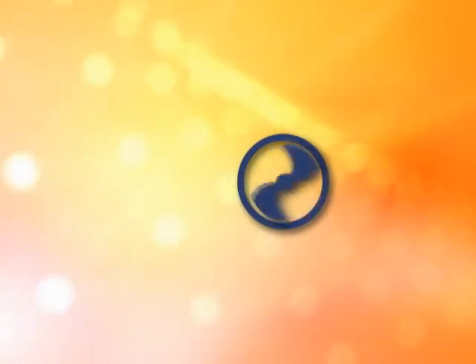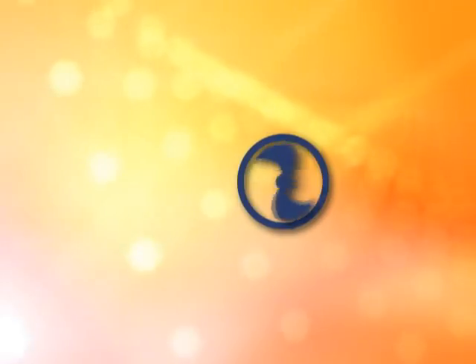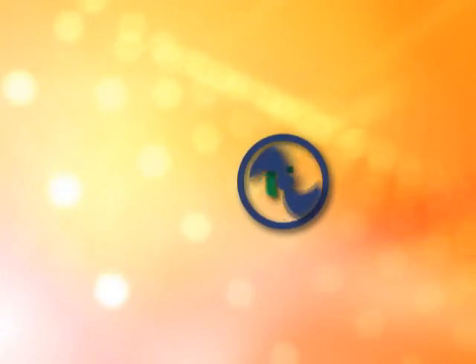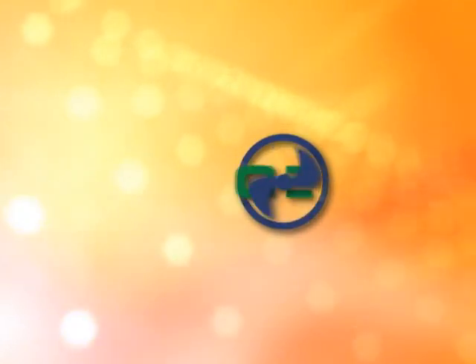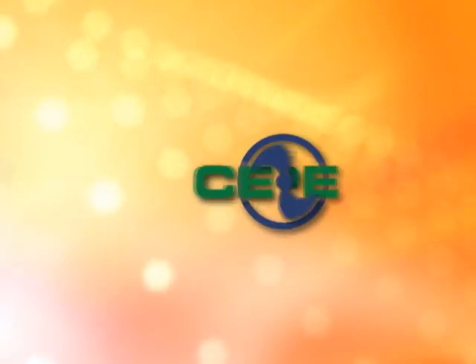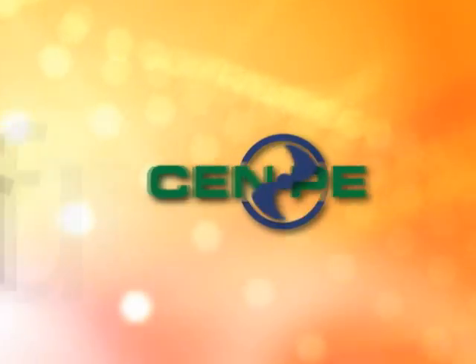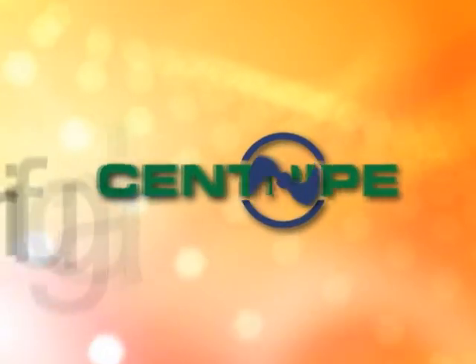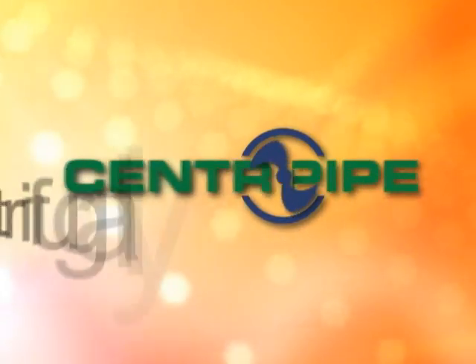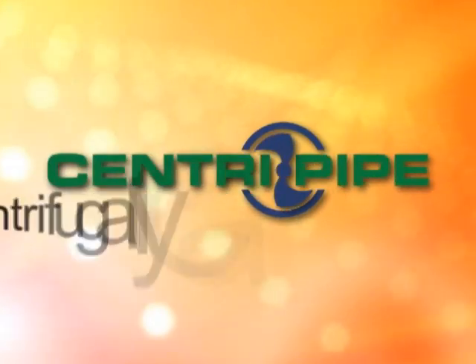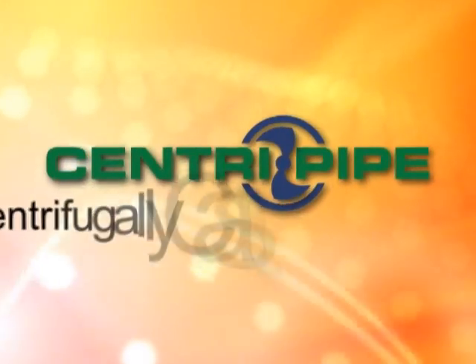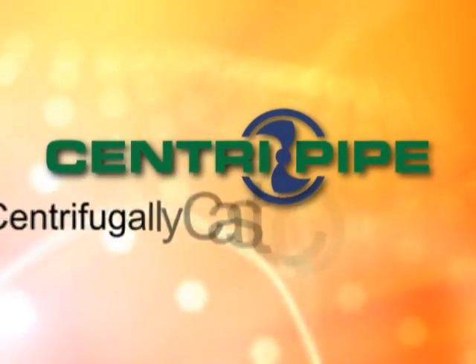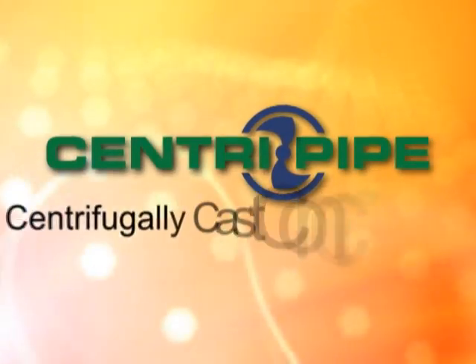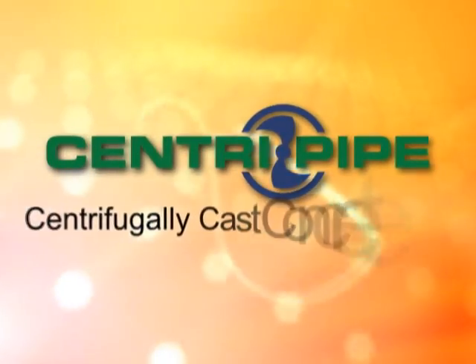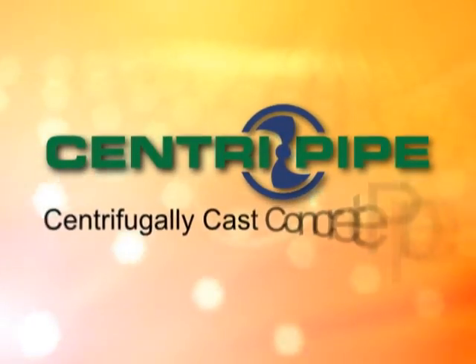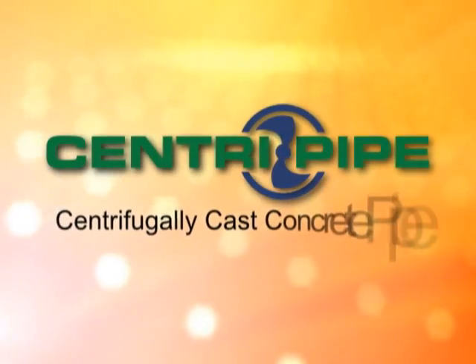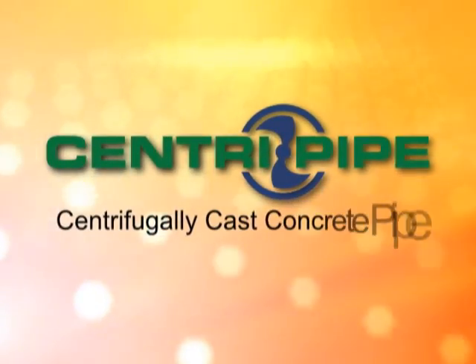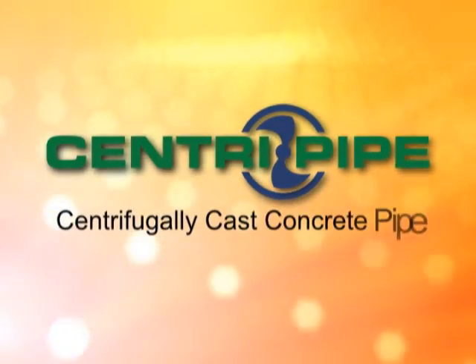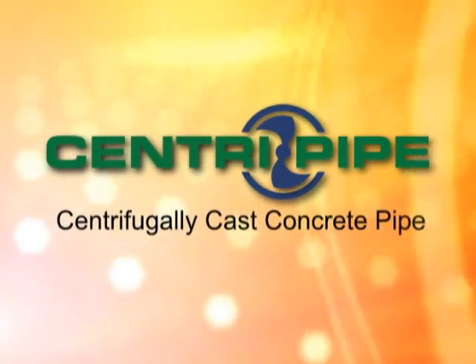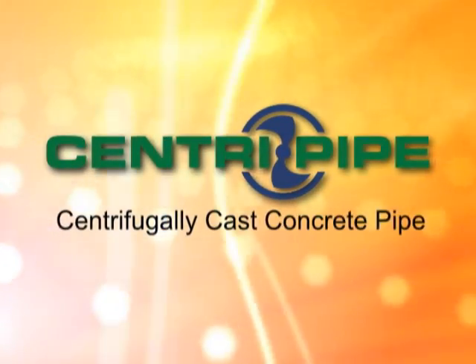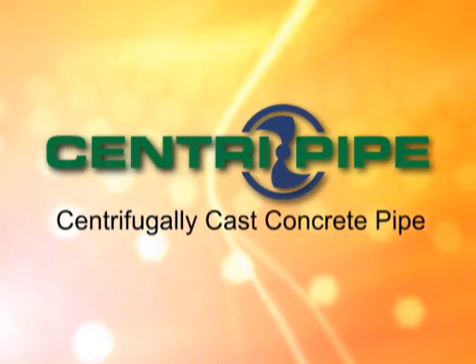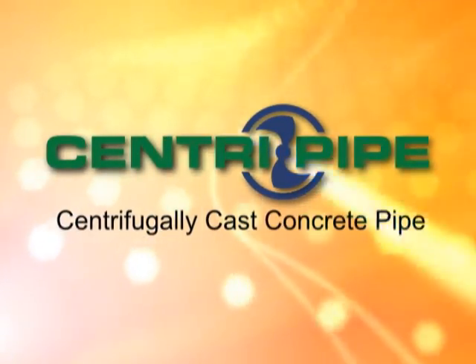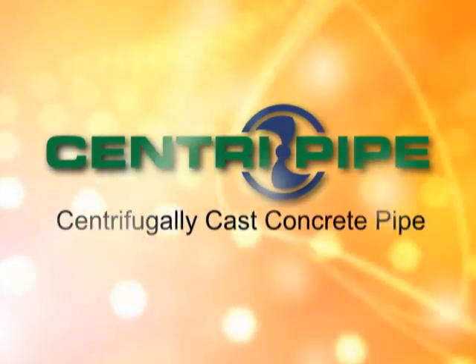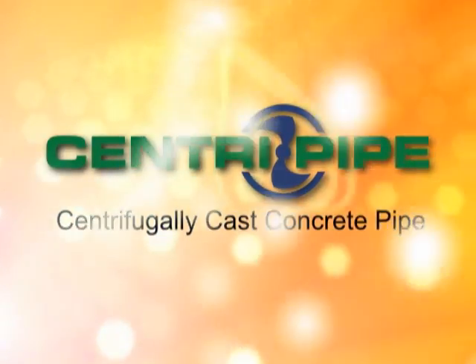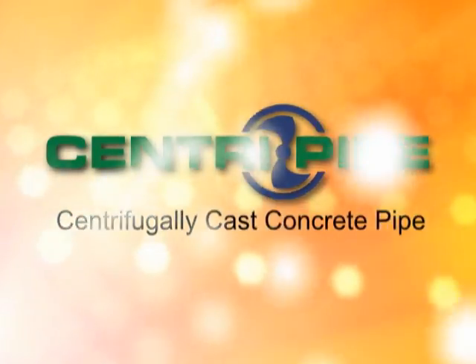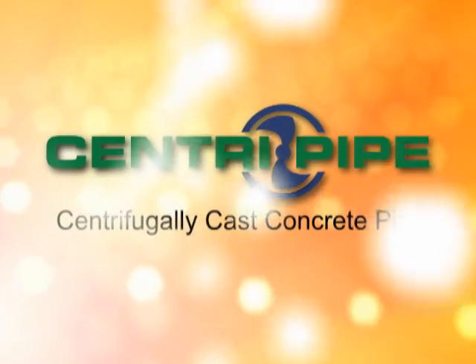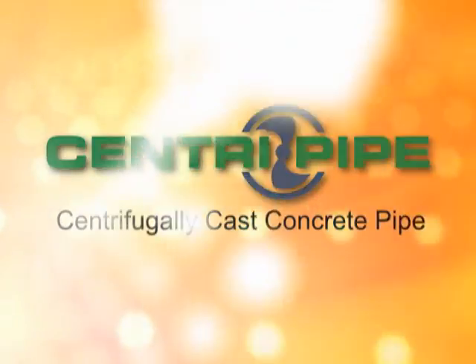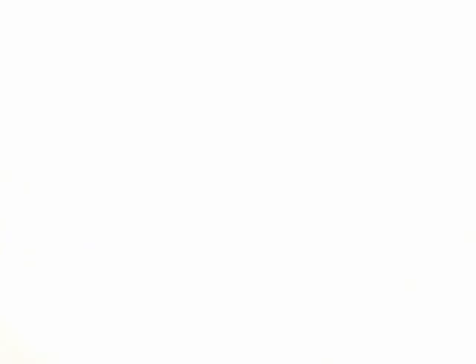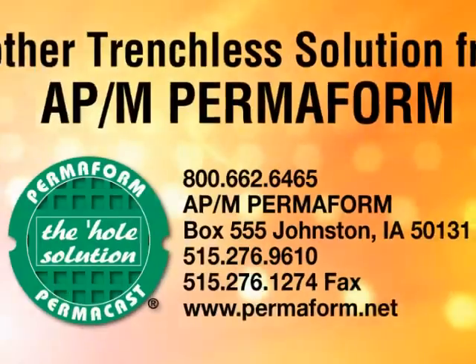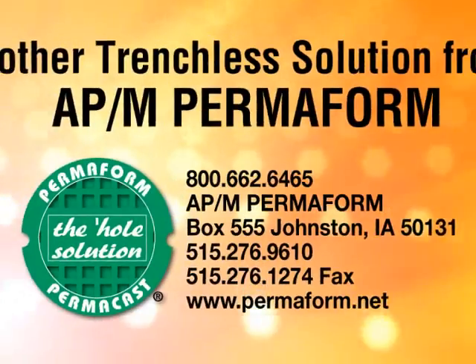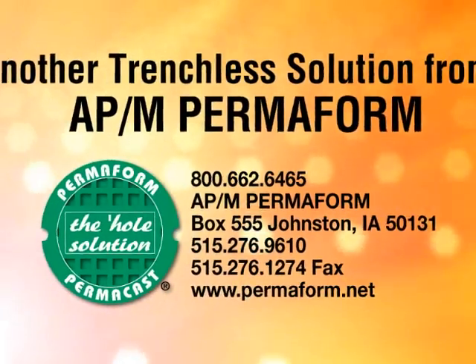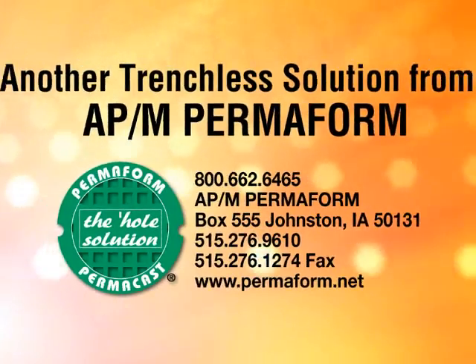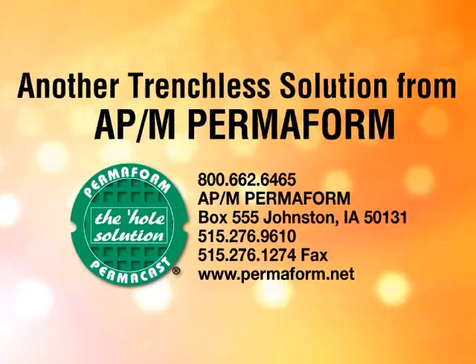To find out more about the low-cost, long-lasting CentriPipe System, call APM Permiform.